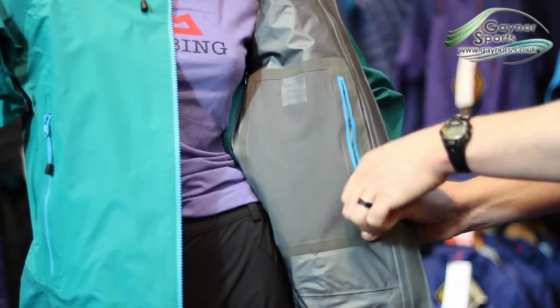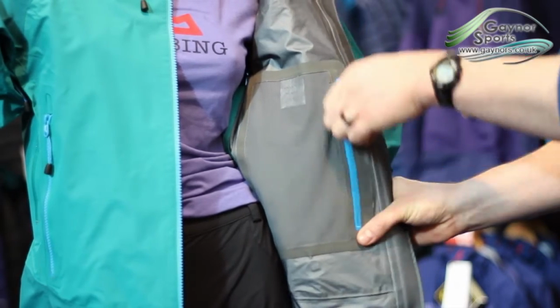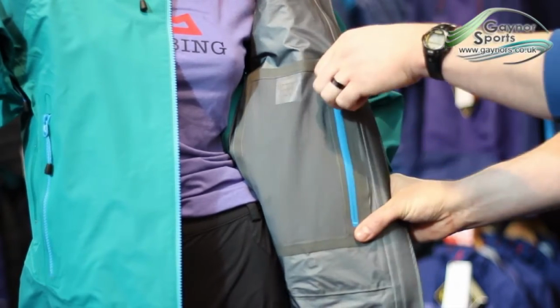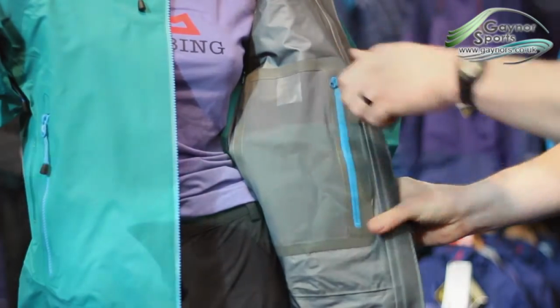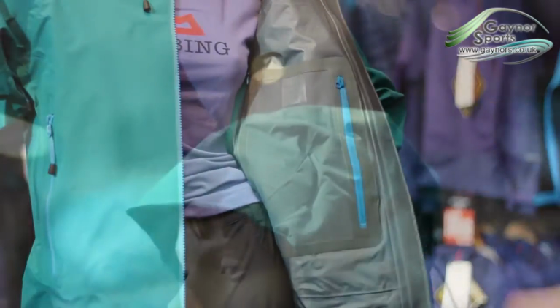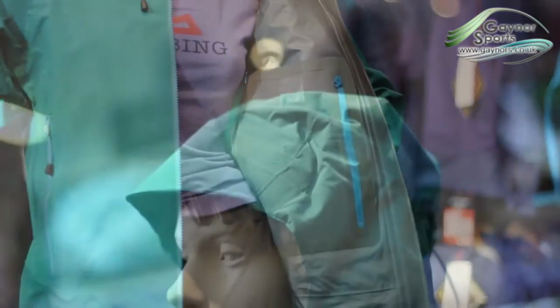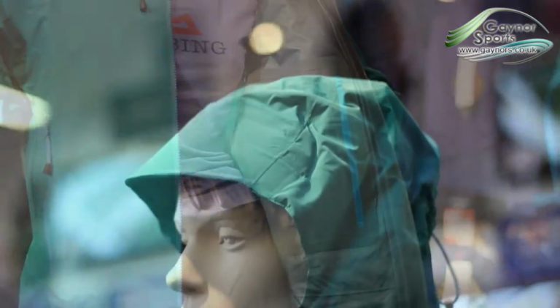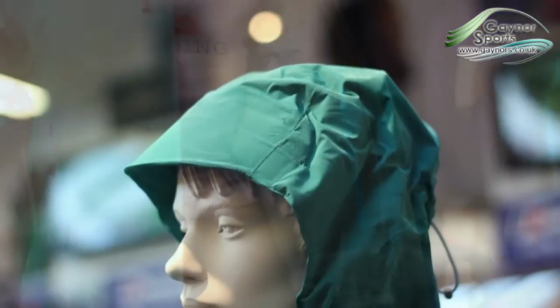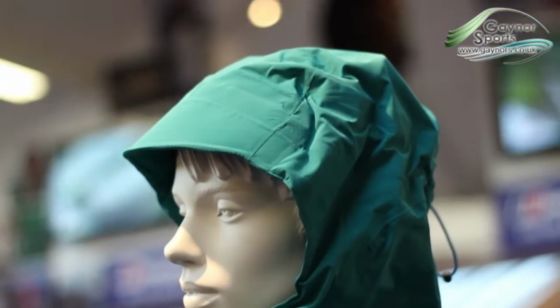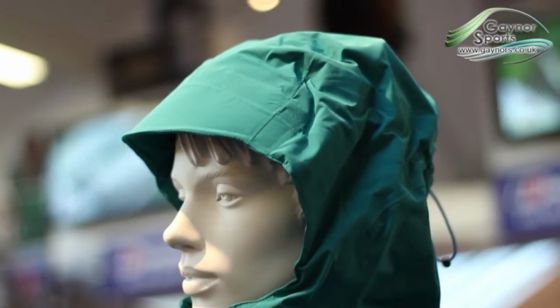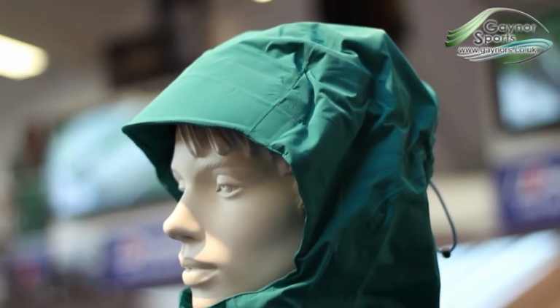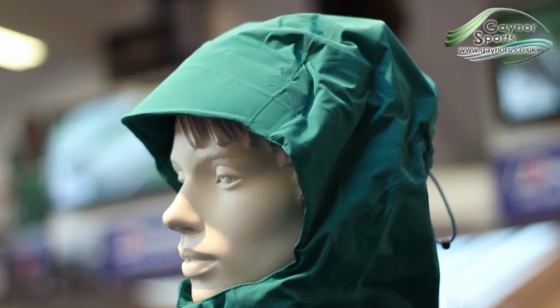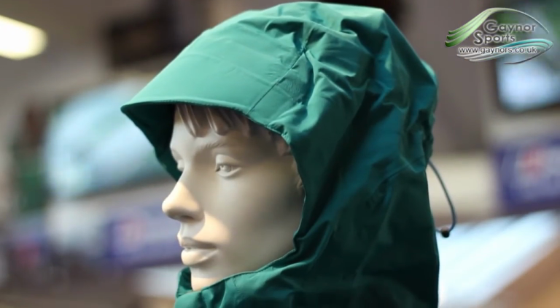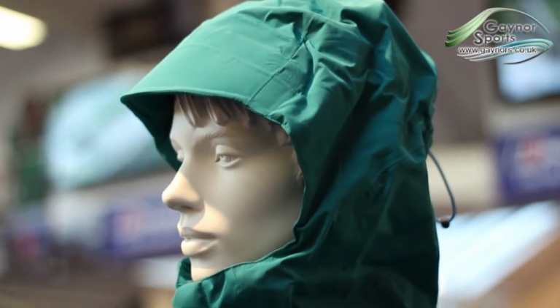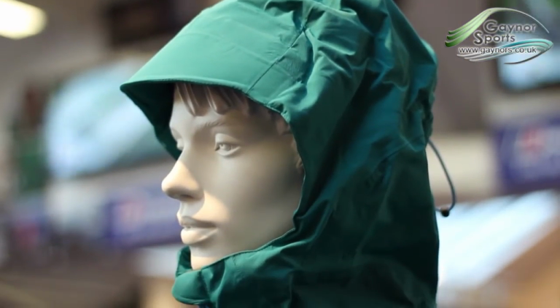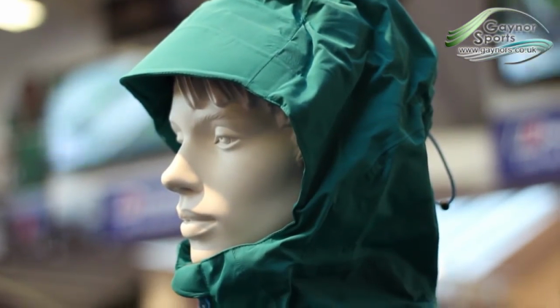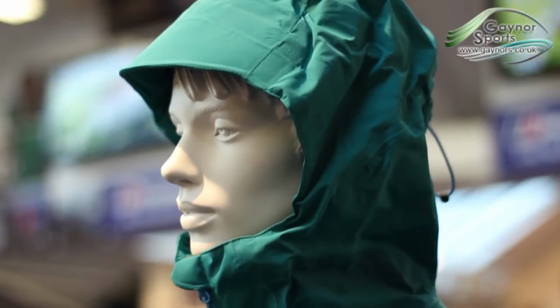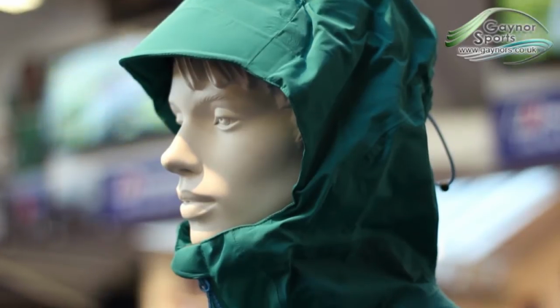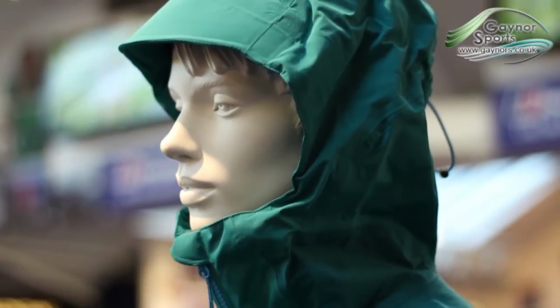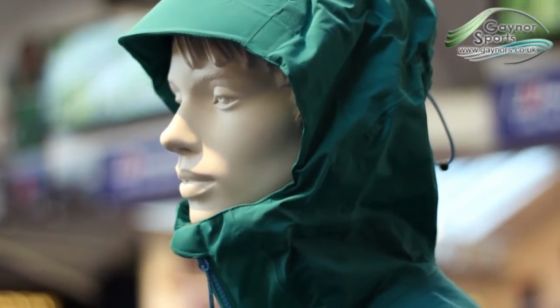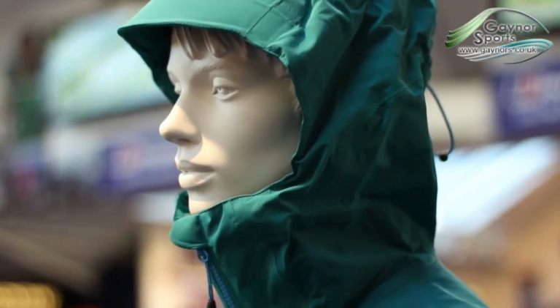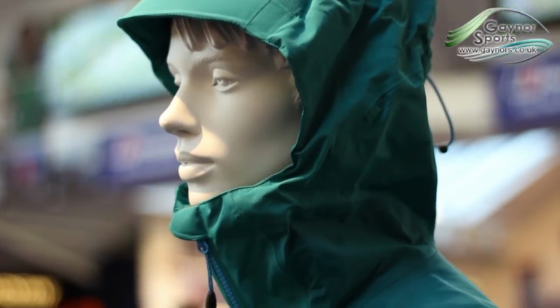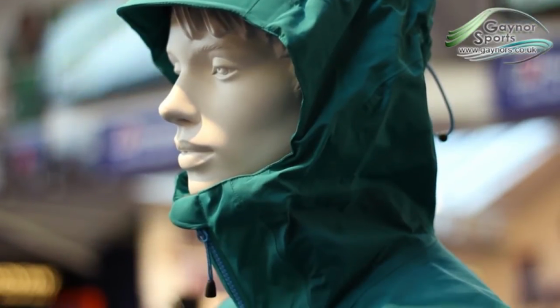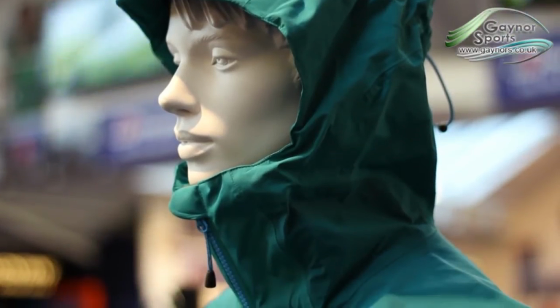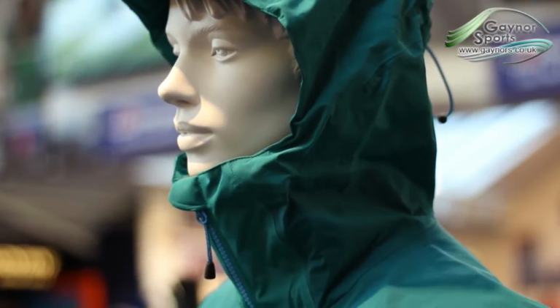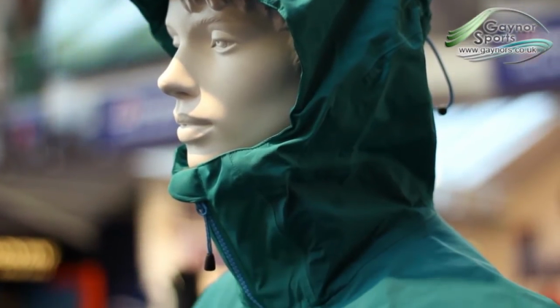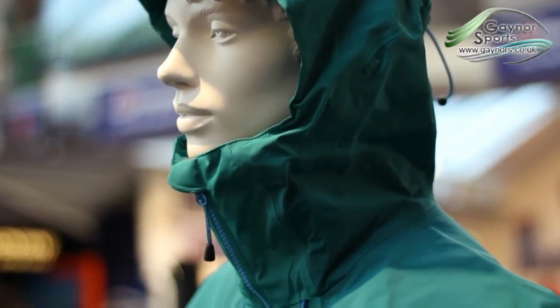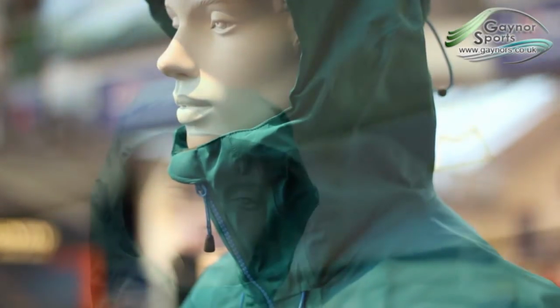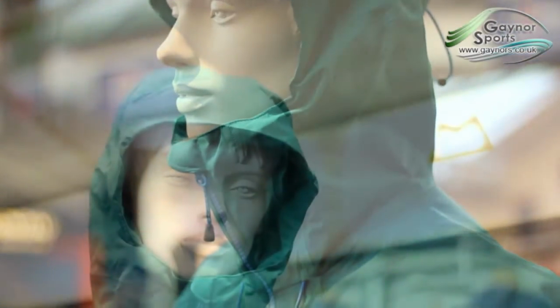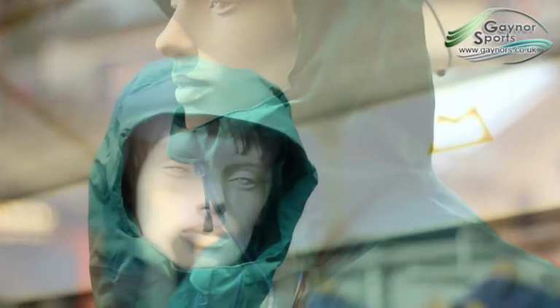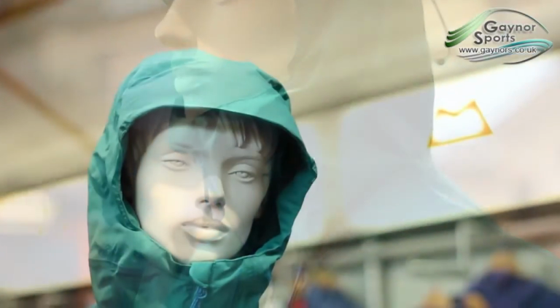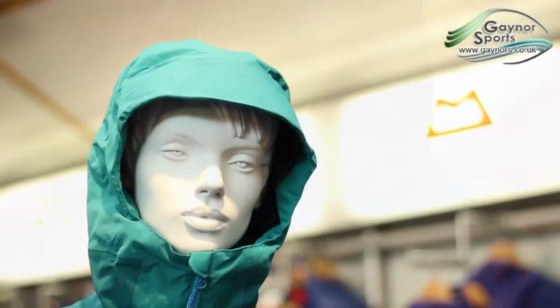The helmet compatible hood is fully adjustable and features a stiffened peak to help keep its shape, and comes with a tab to stow it away if needed.